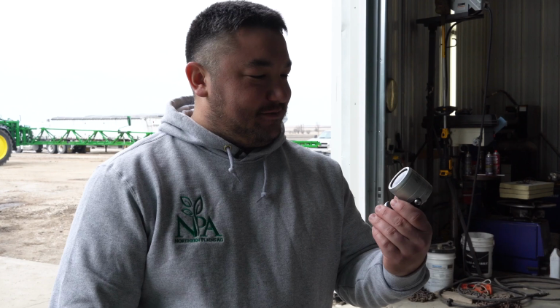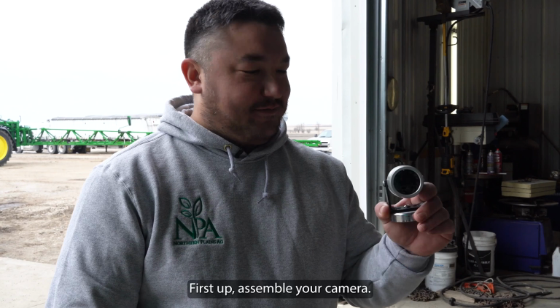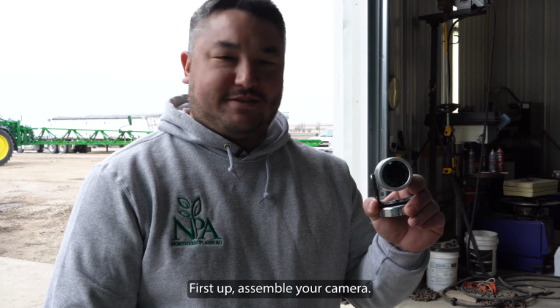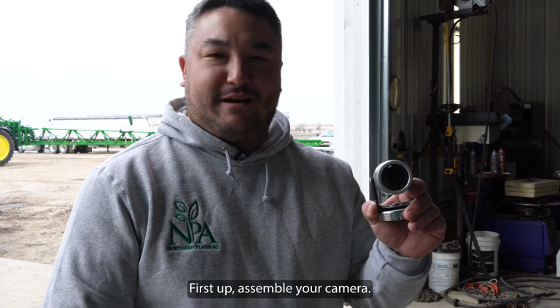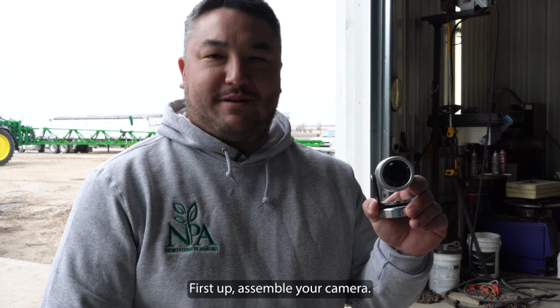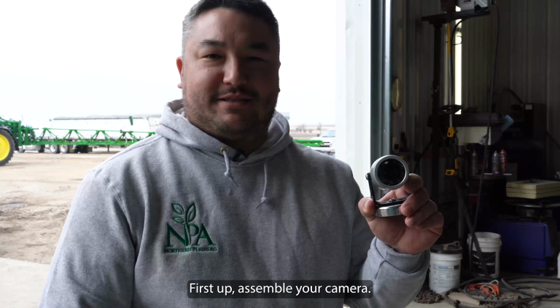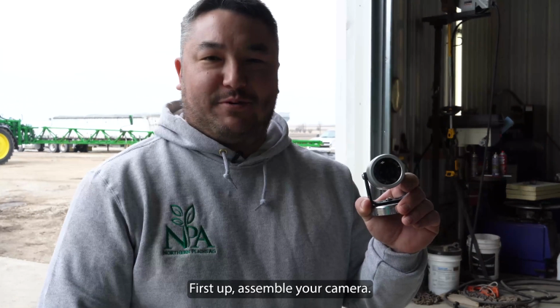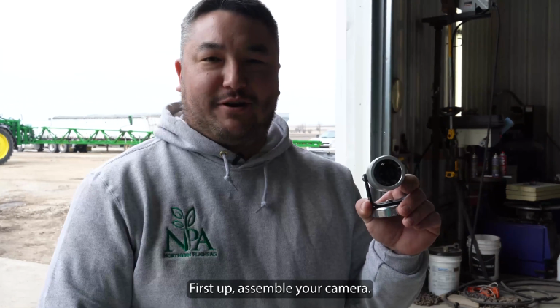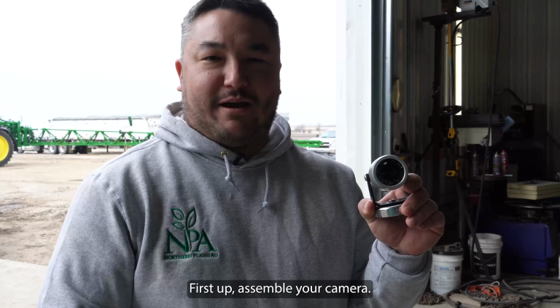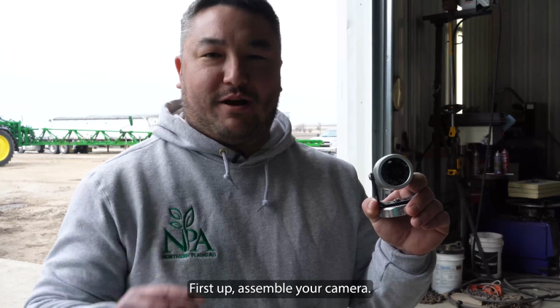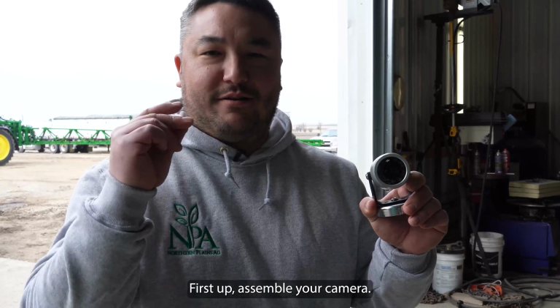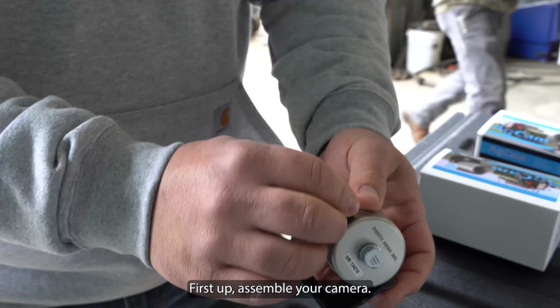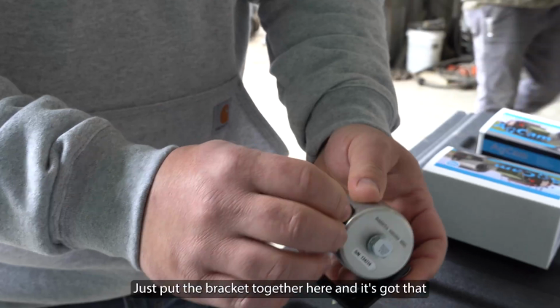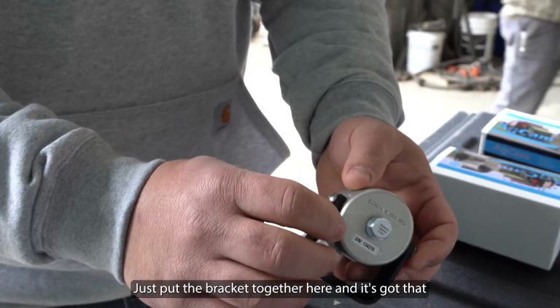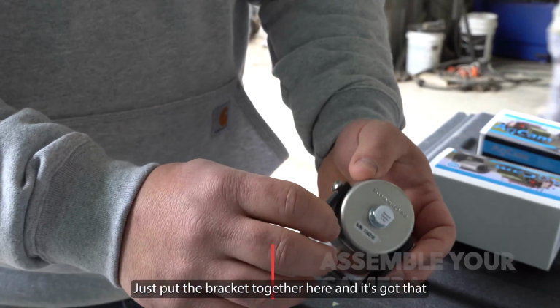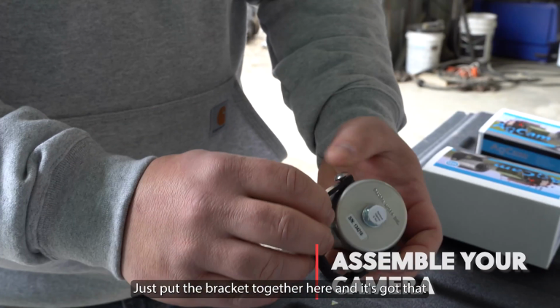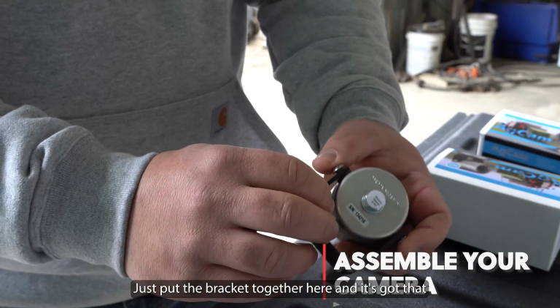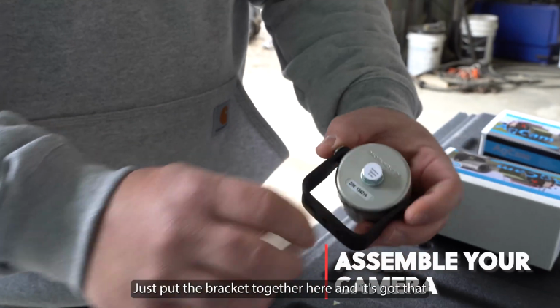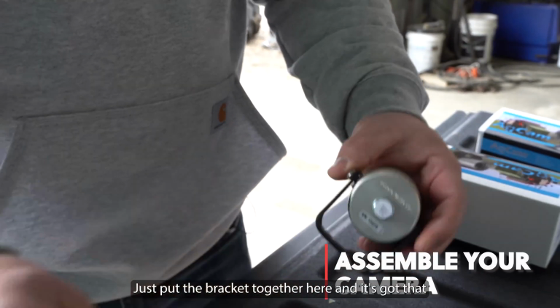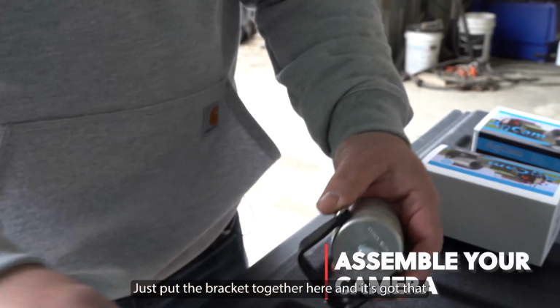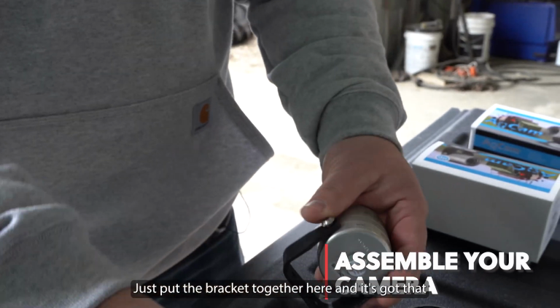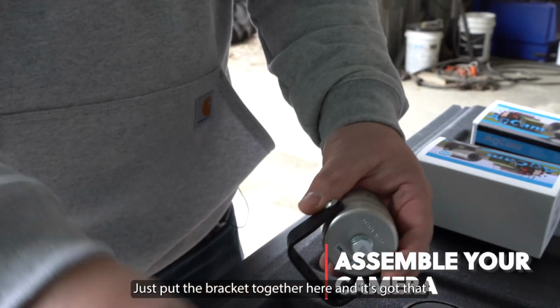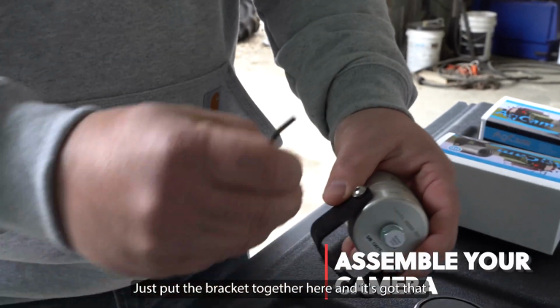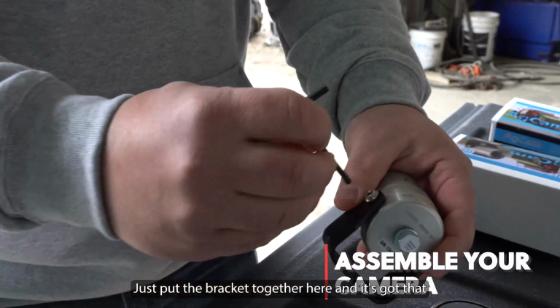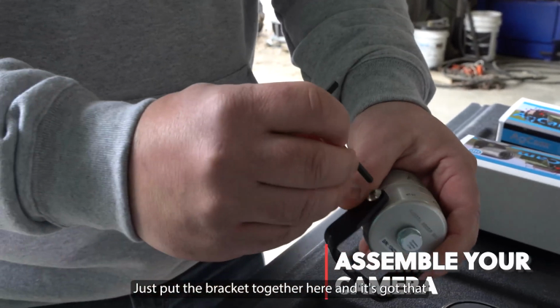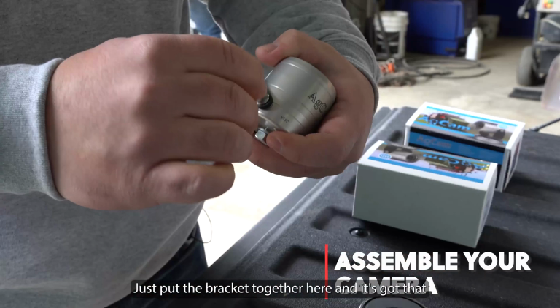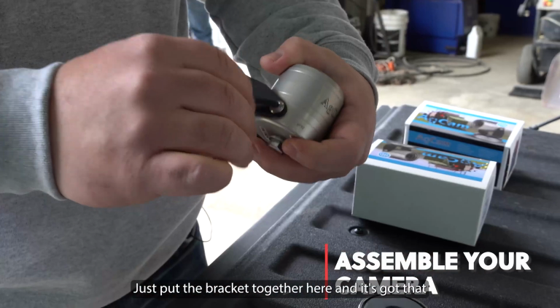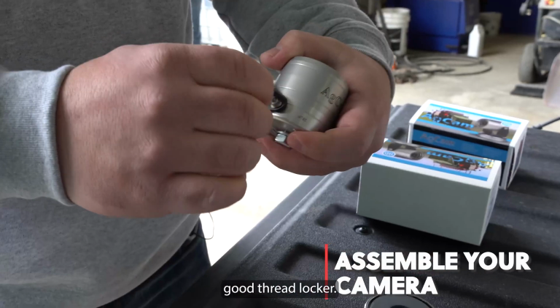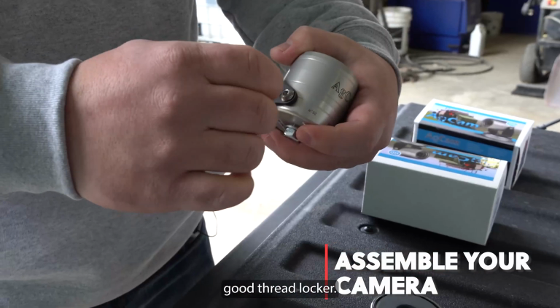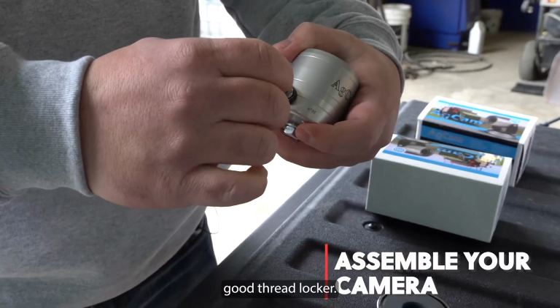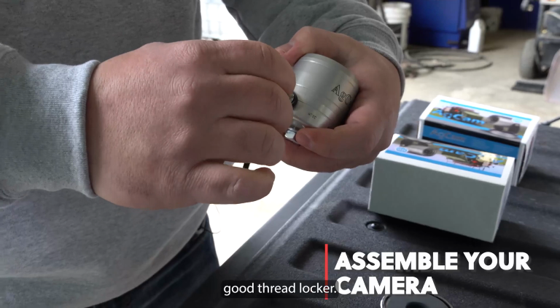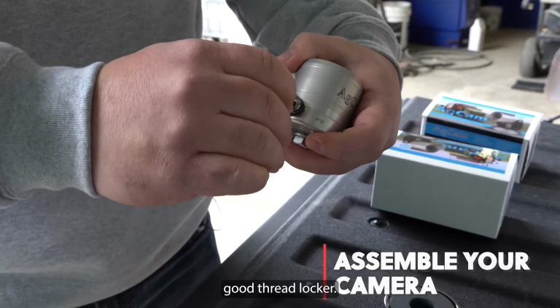First step, assemble your camera. I'll just put the bracket together here and it's got that good thread locker.